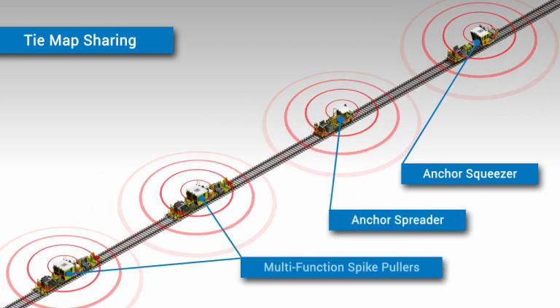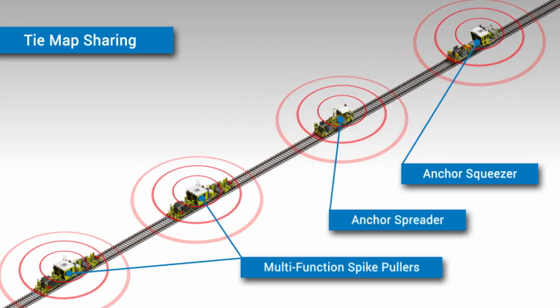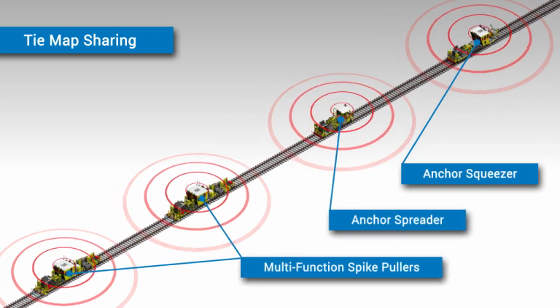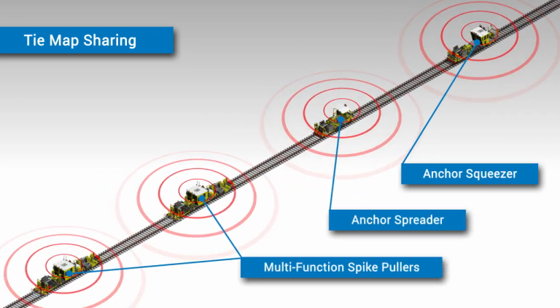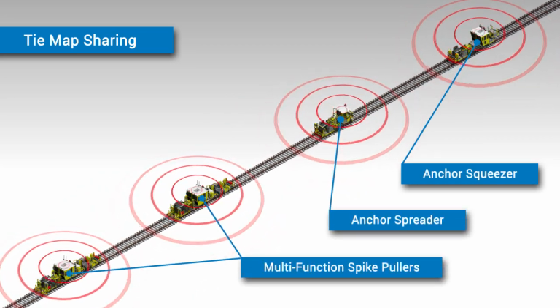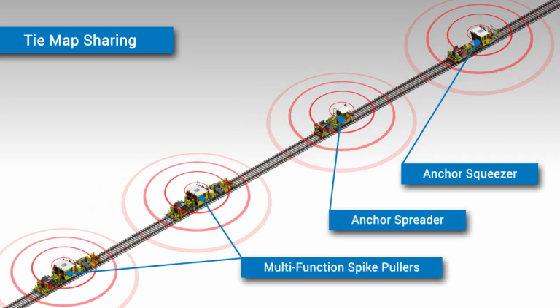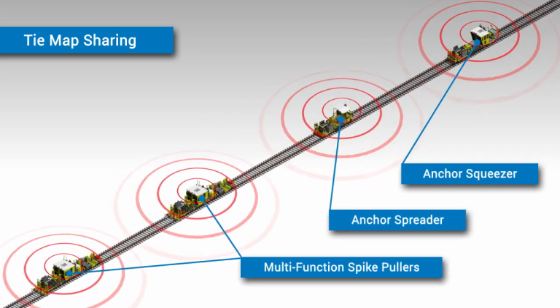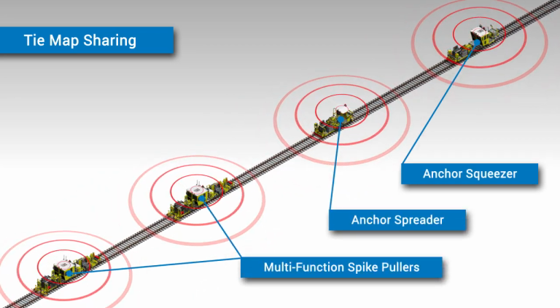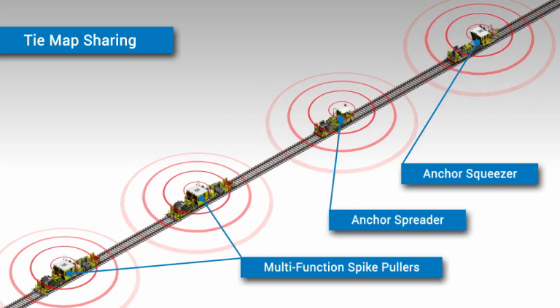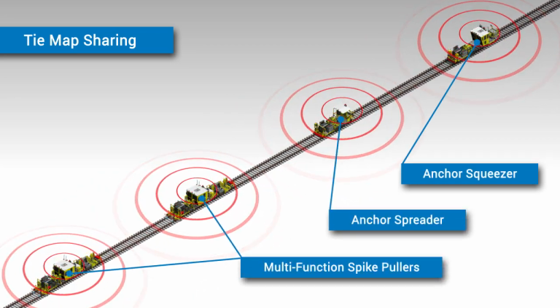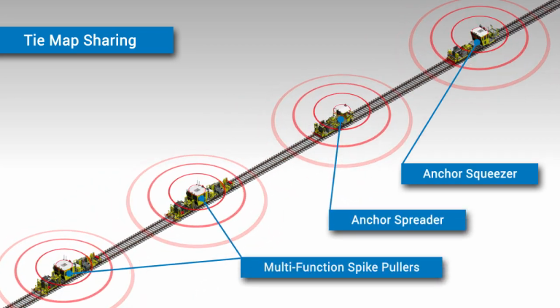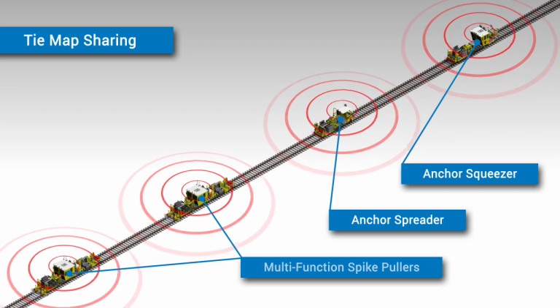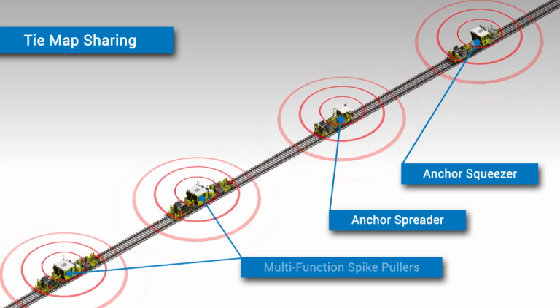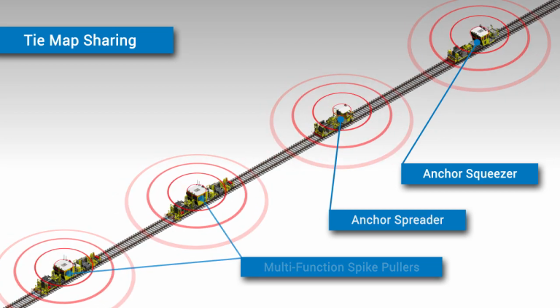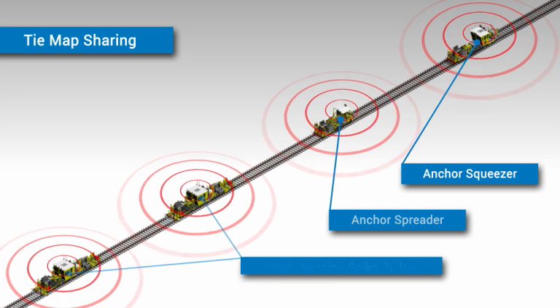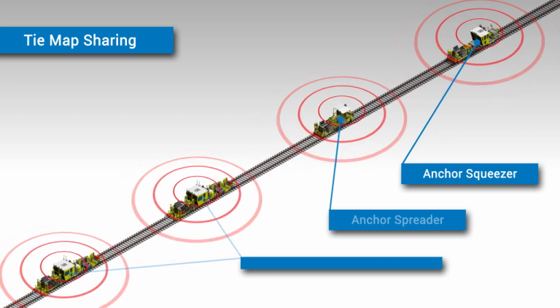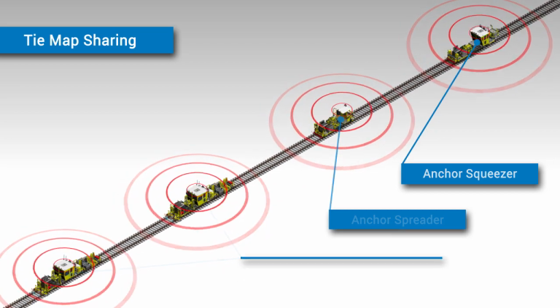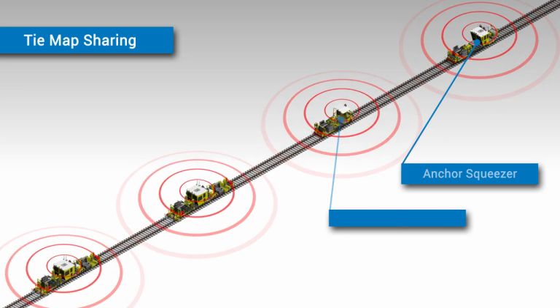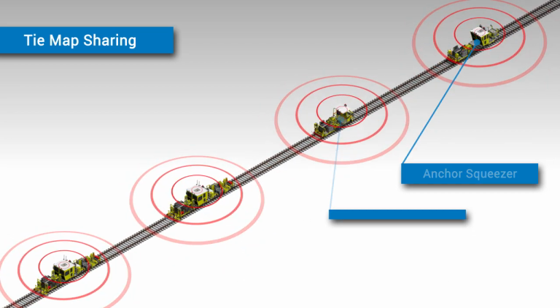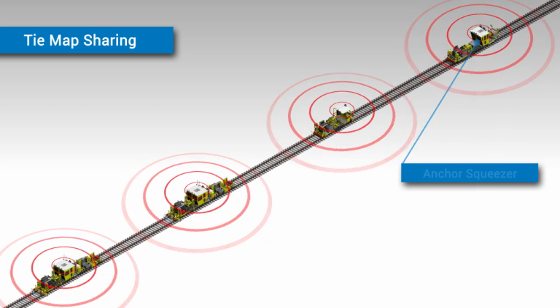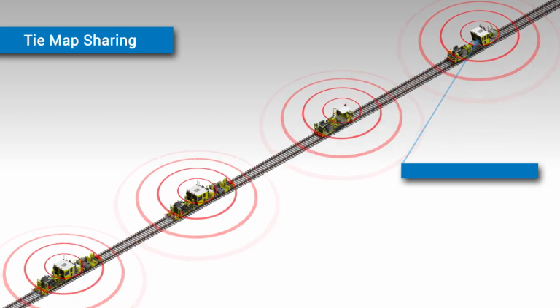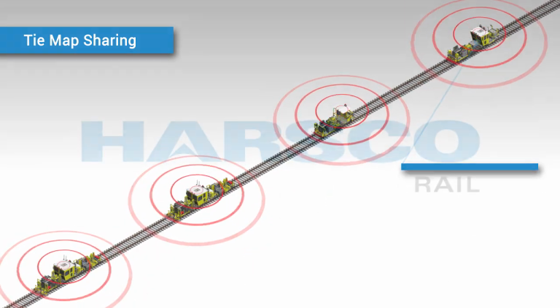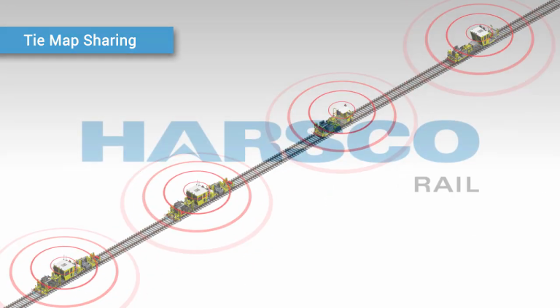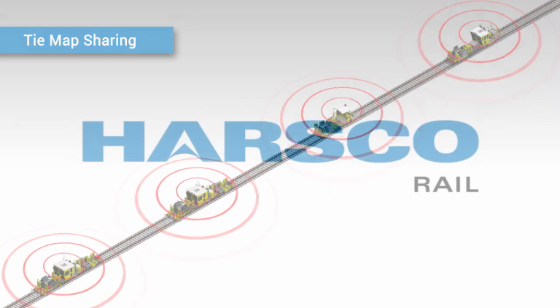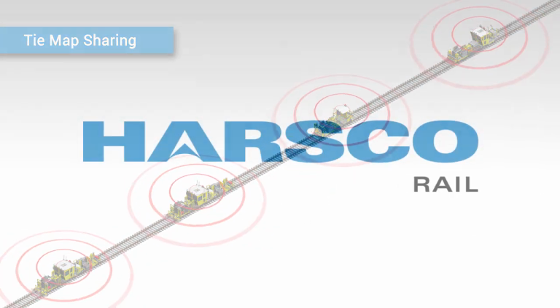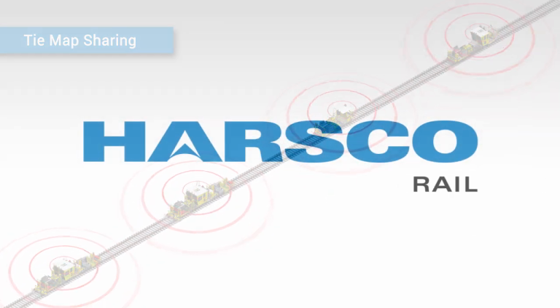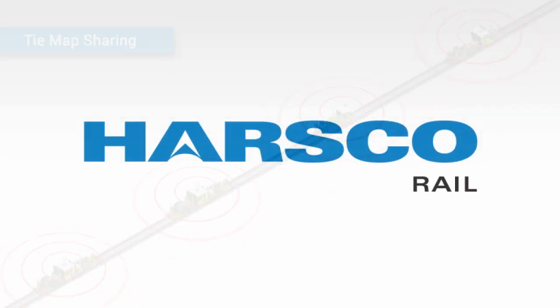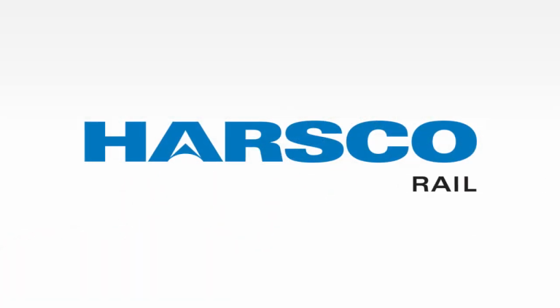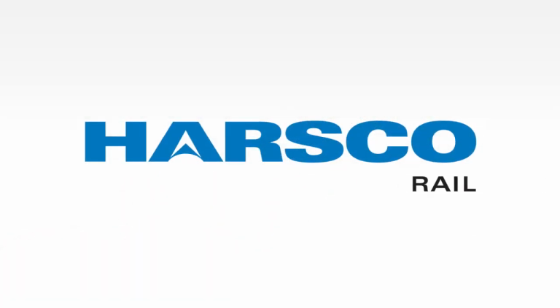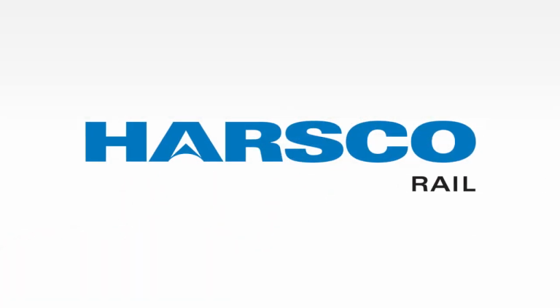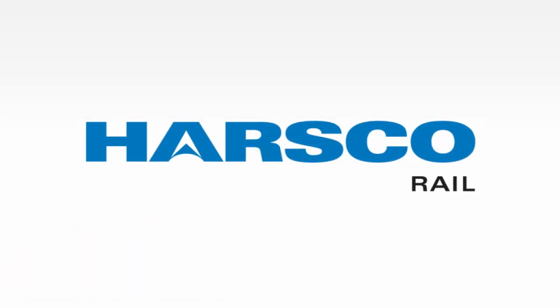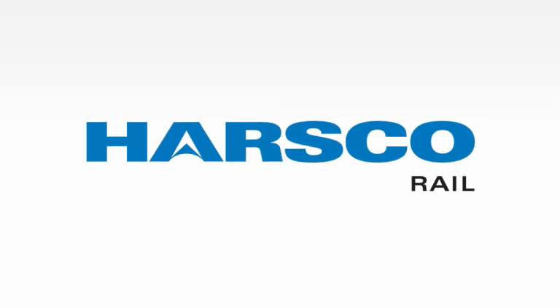If desired, the Drone Anchor Squeezer can also work without a shared tie map by locating and working on any ties that have anchors.